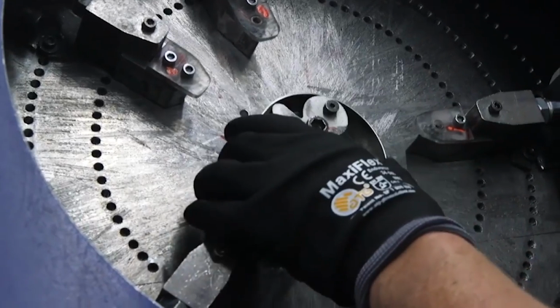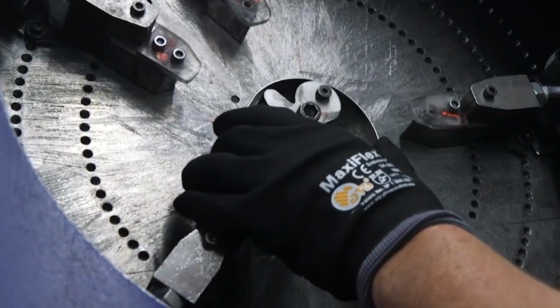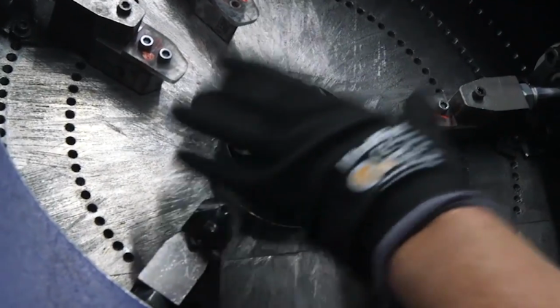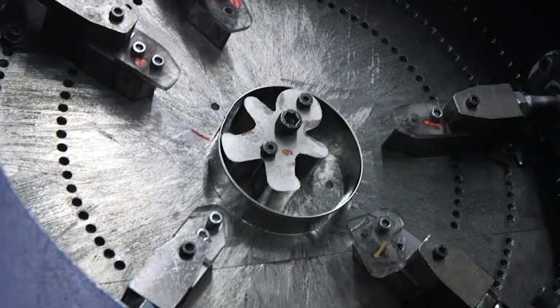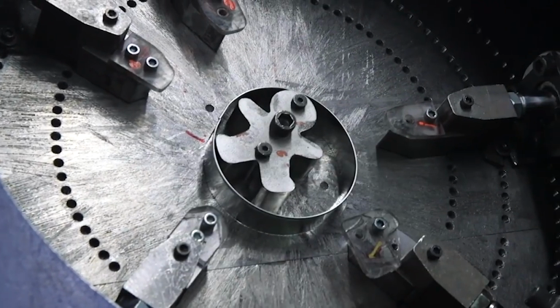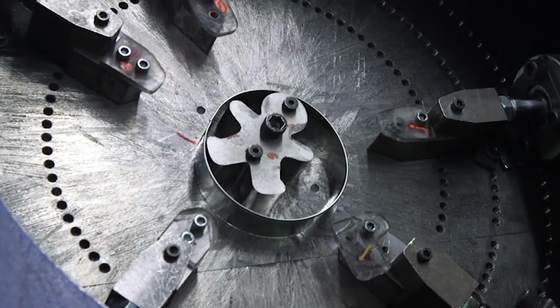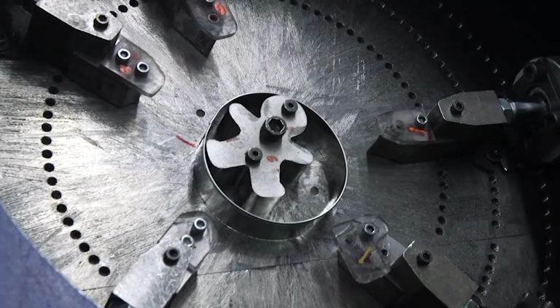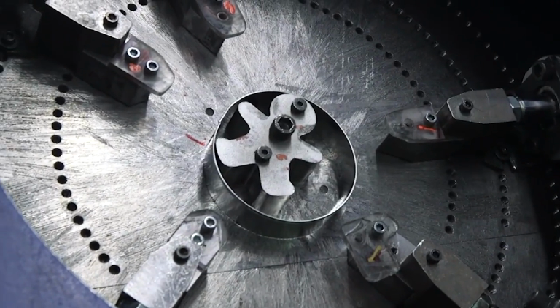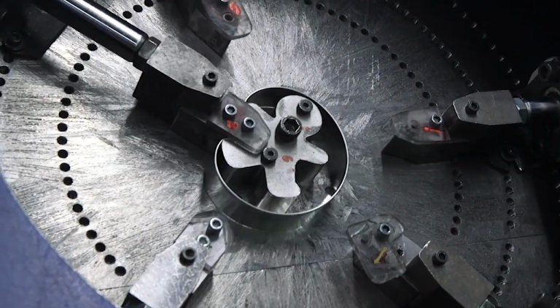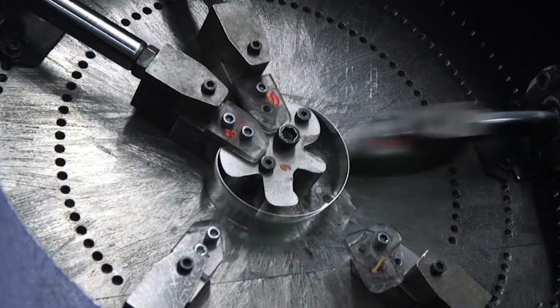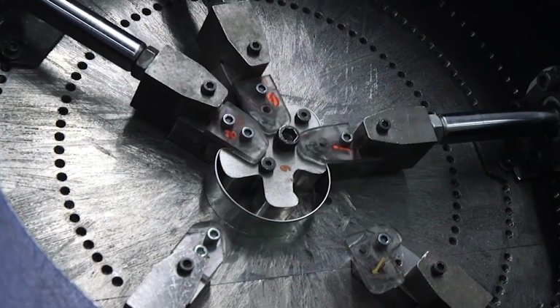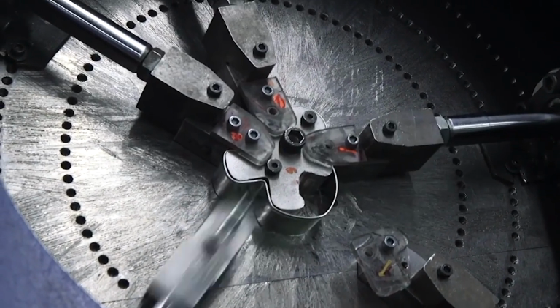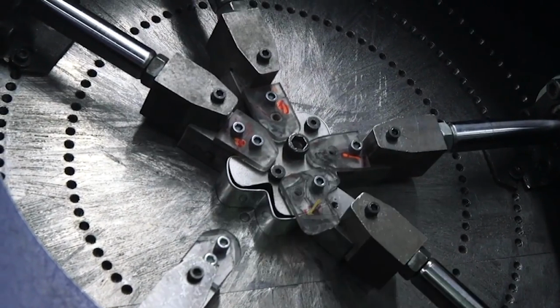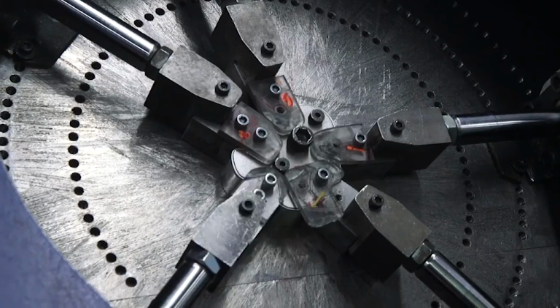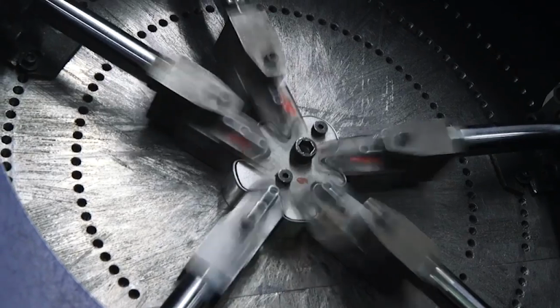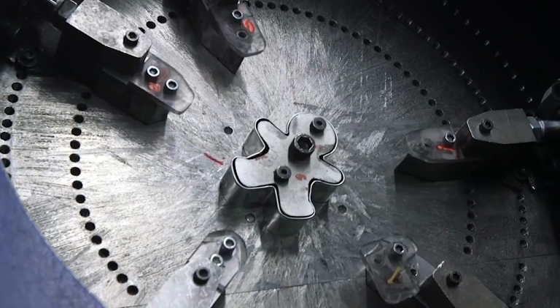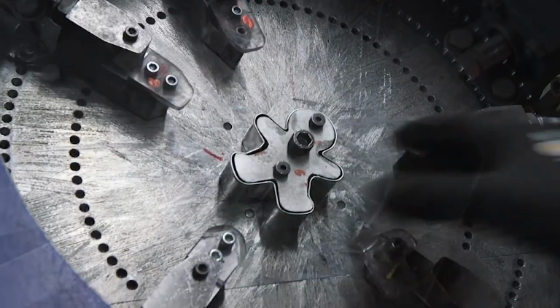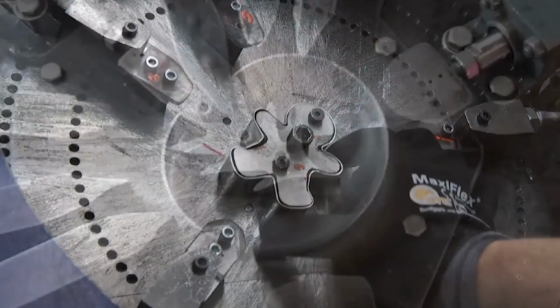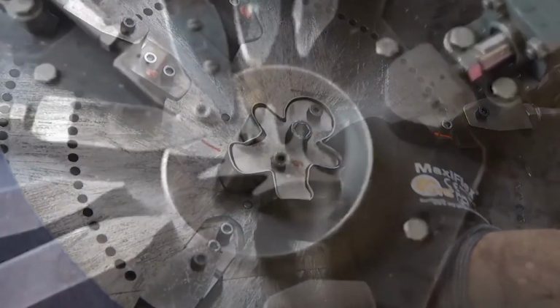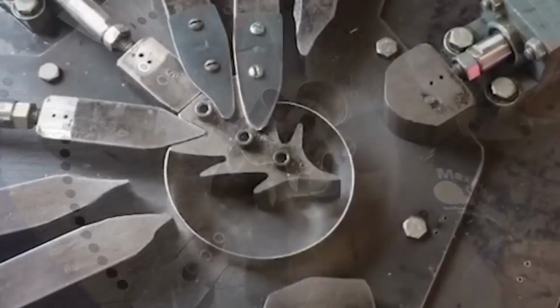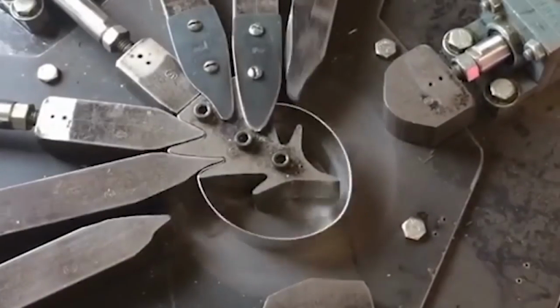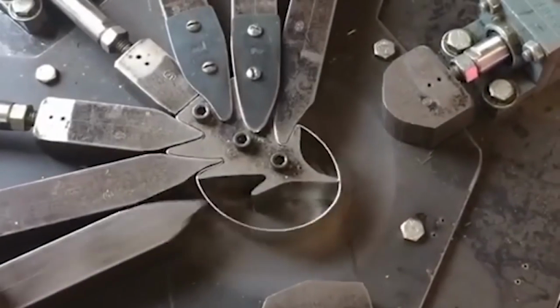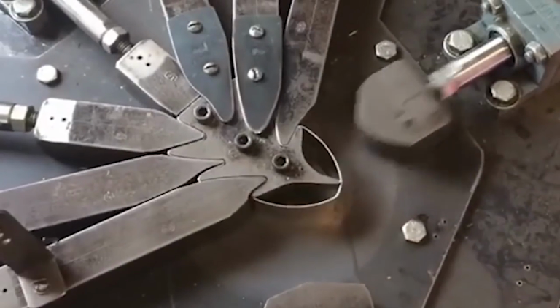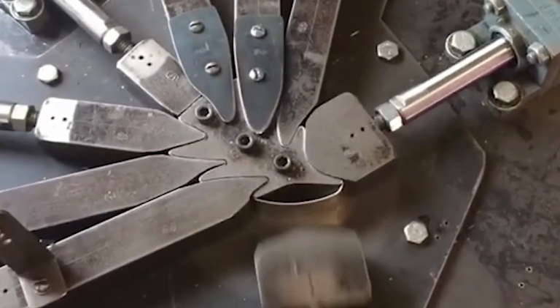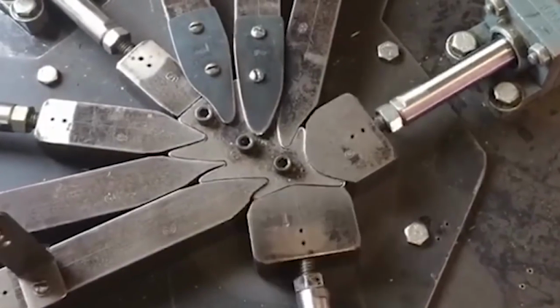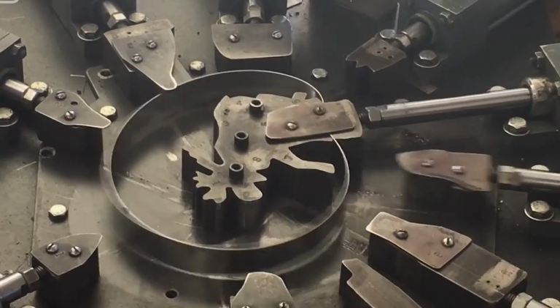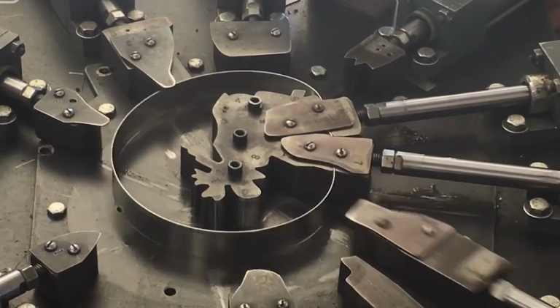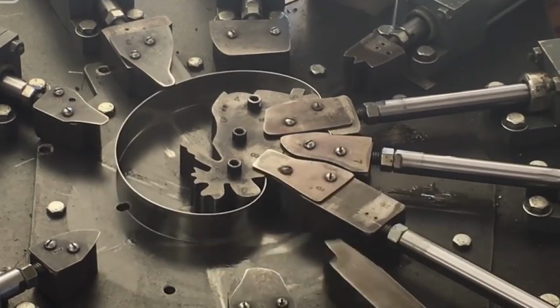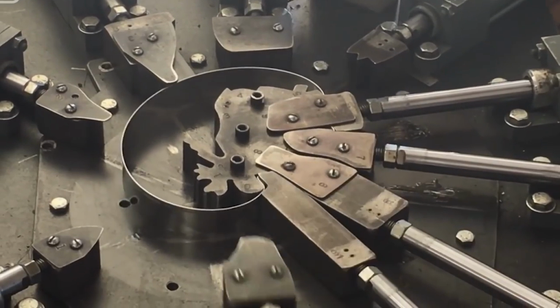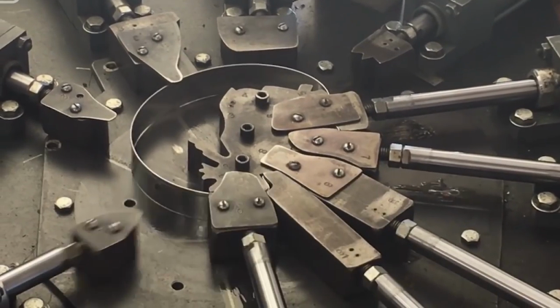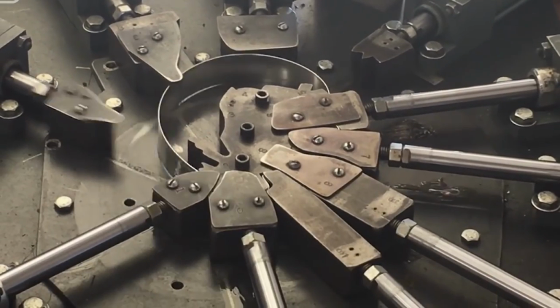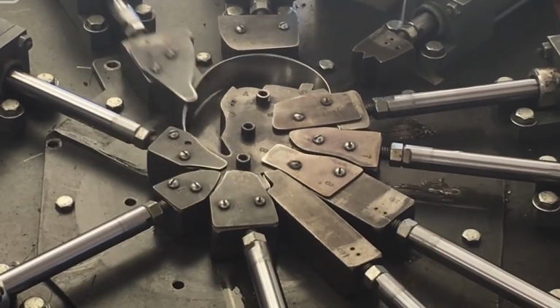Machines like this can produce hundreds of cutters per hour, ensuring that homes across the country are ready to make tree-shaped cookies in time for the holidays.